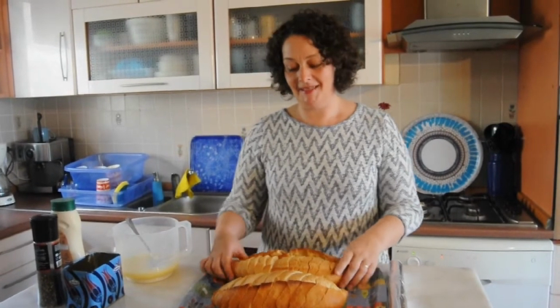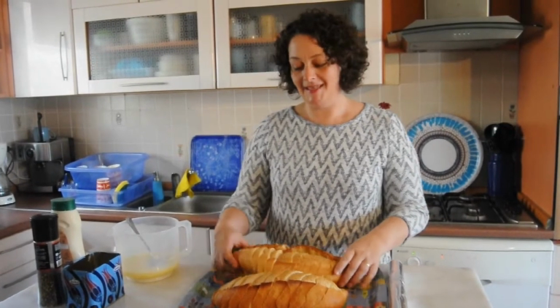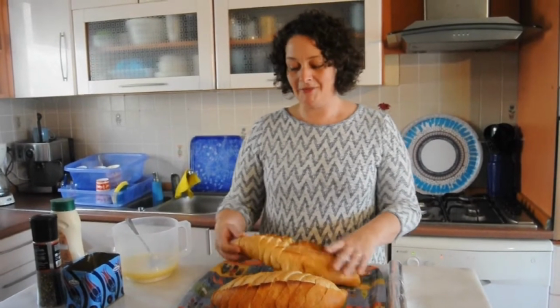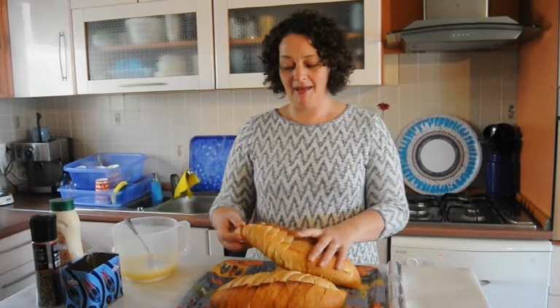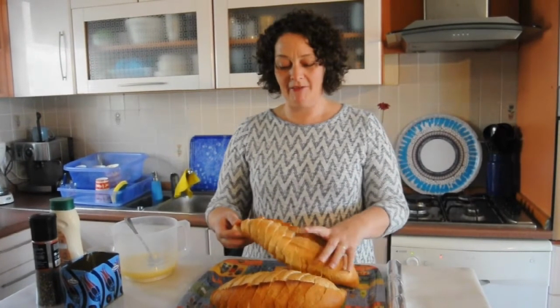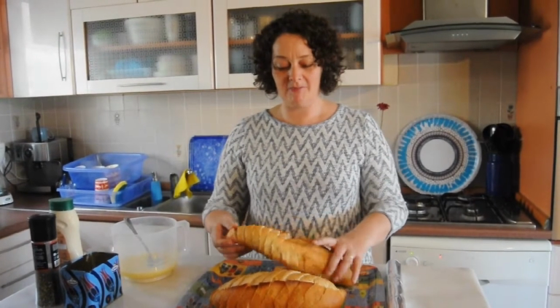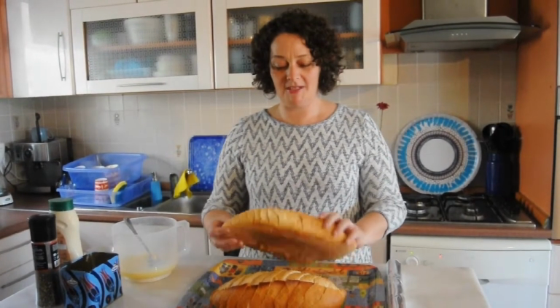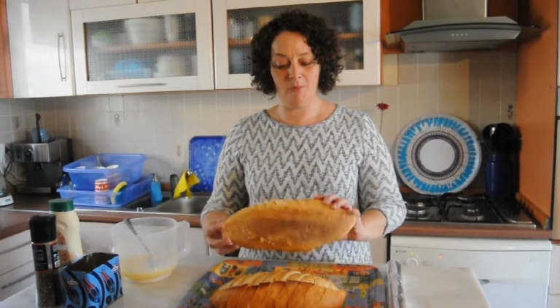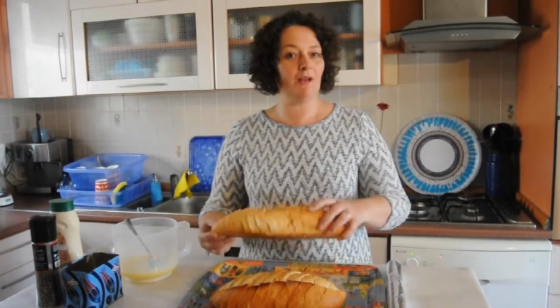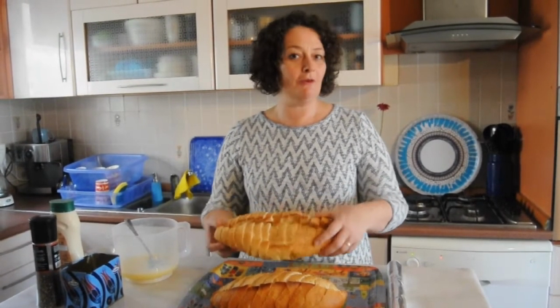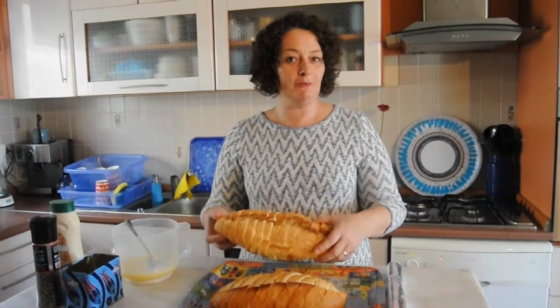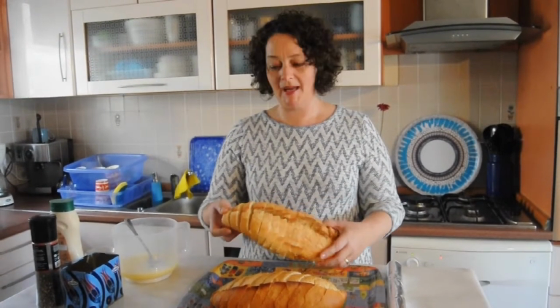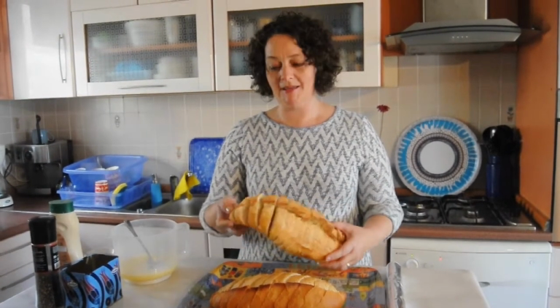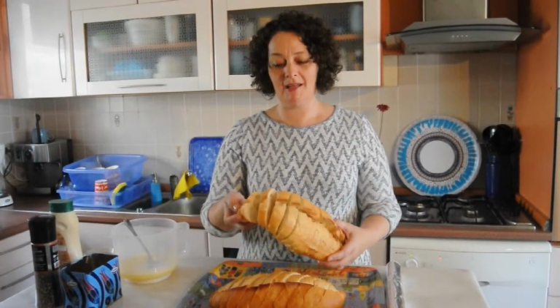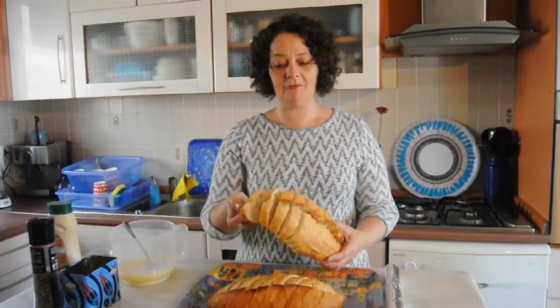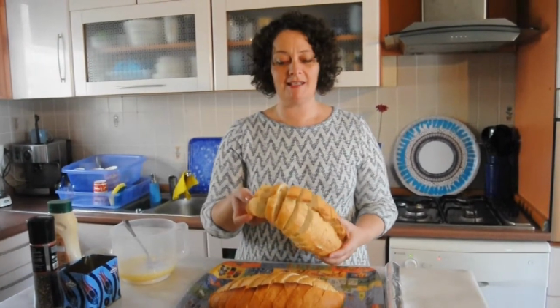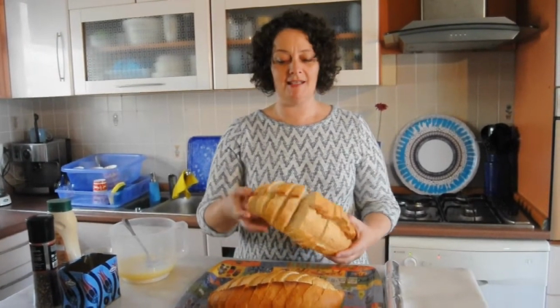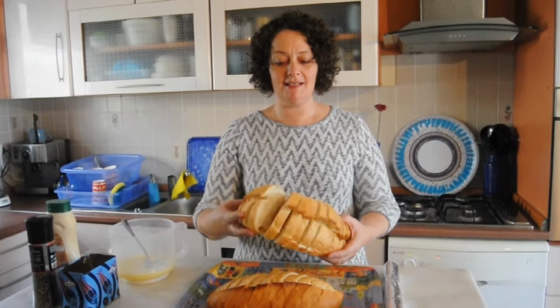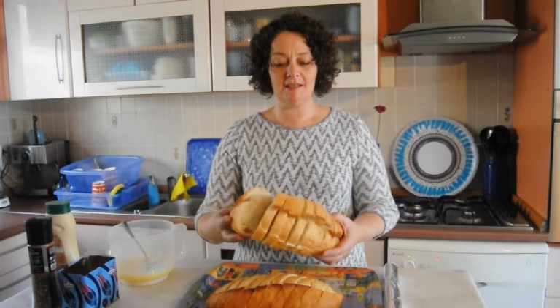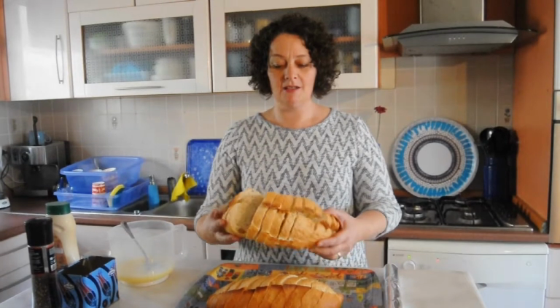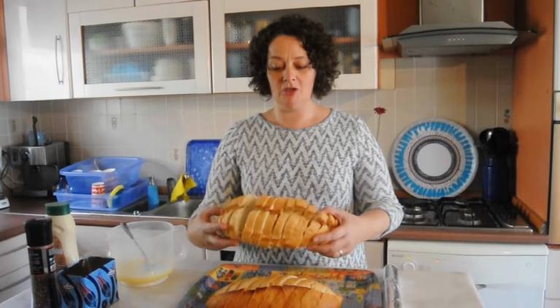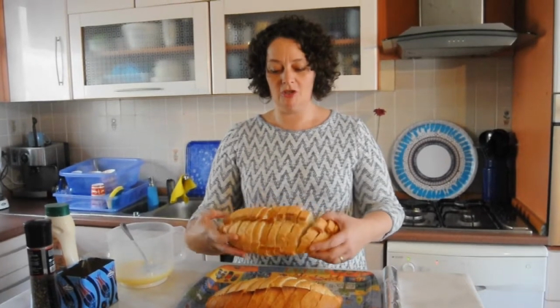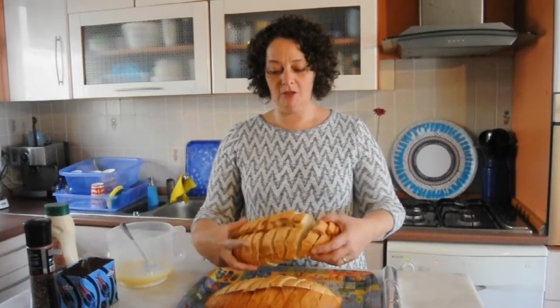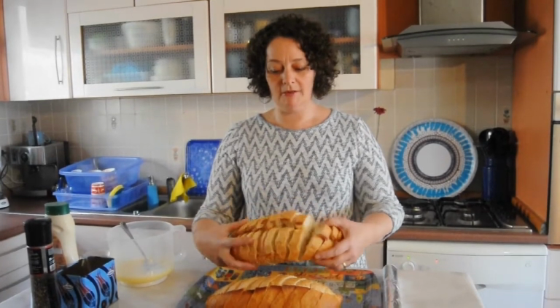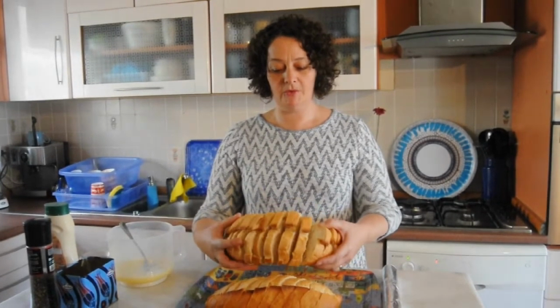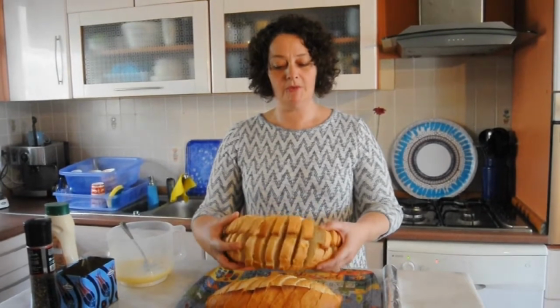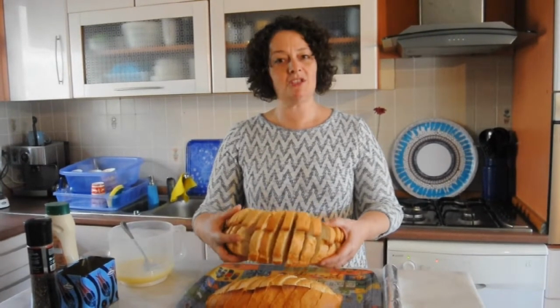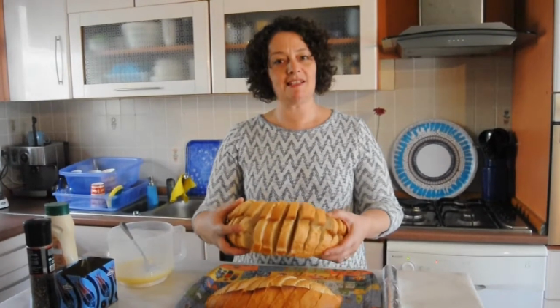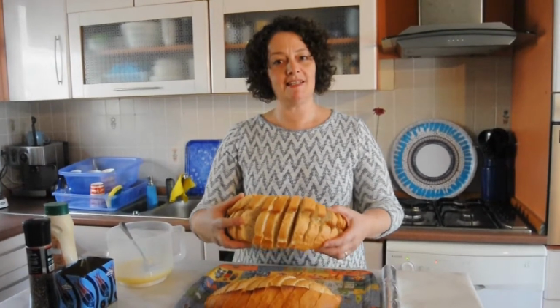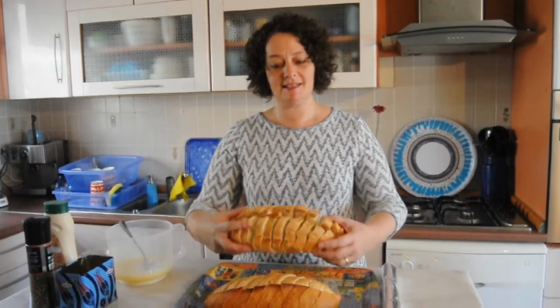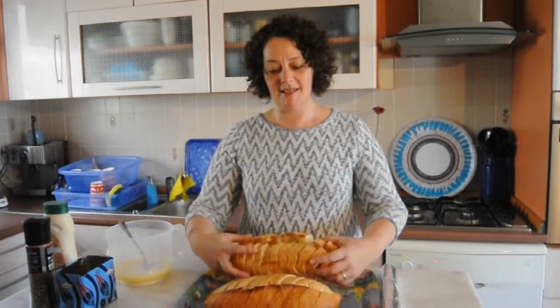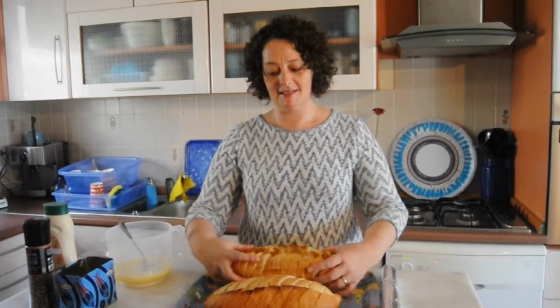I have just bought a local bread and I've sliced it — not totally through, just sliced the slices.